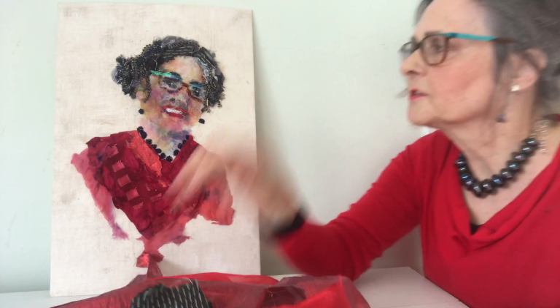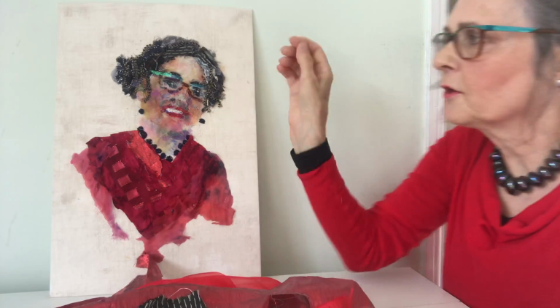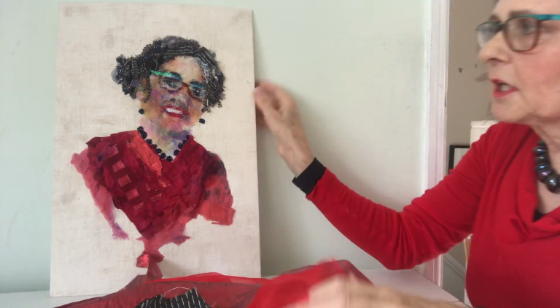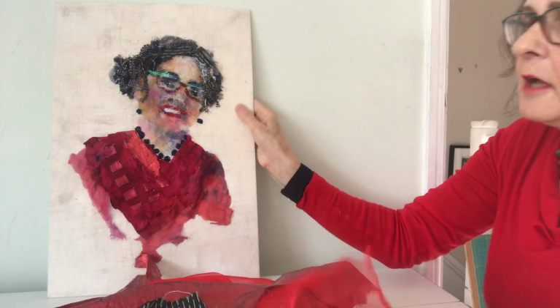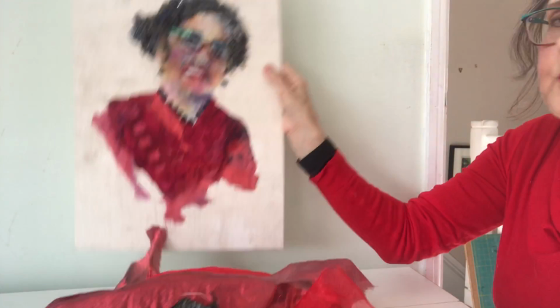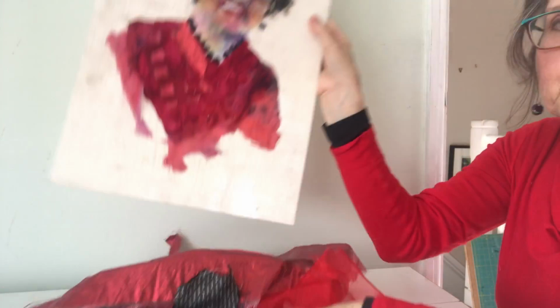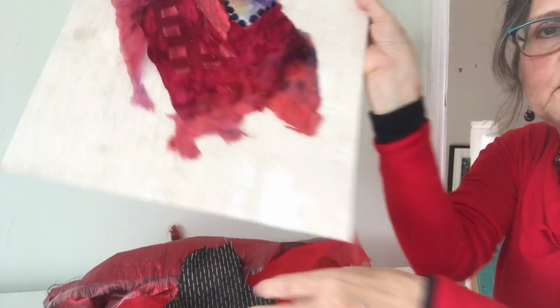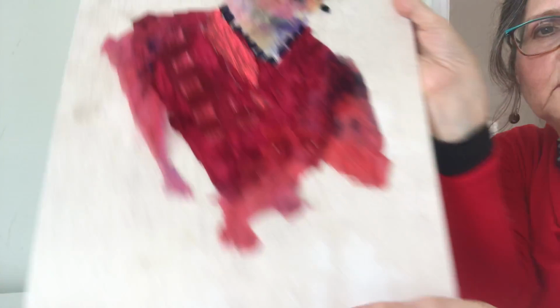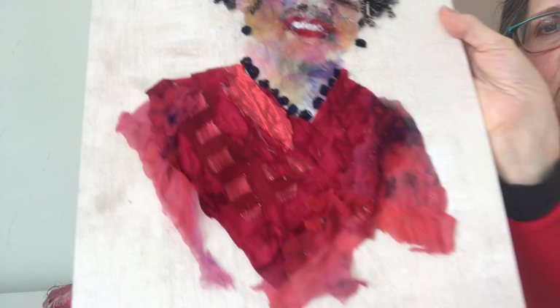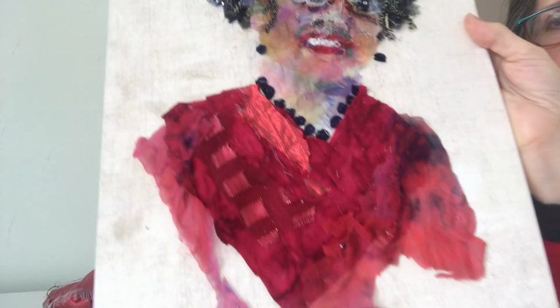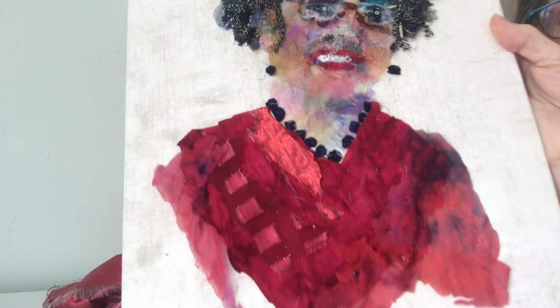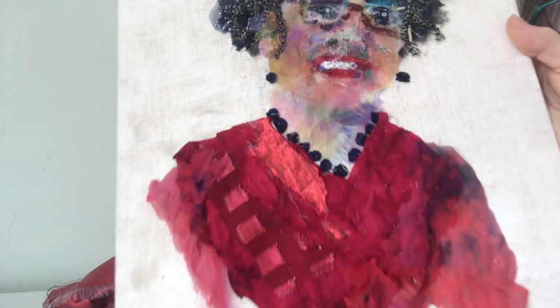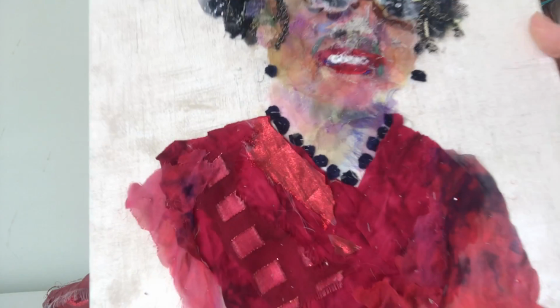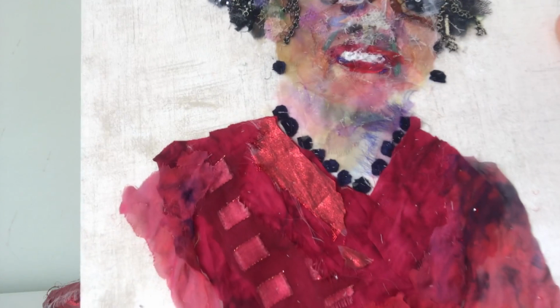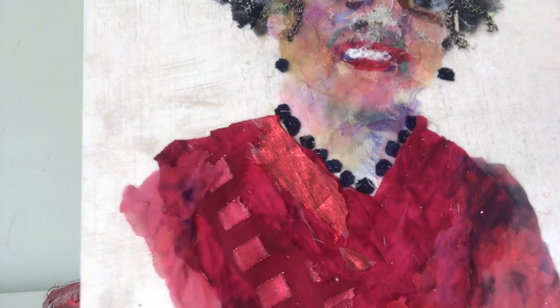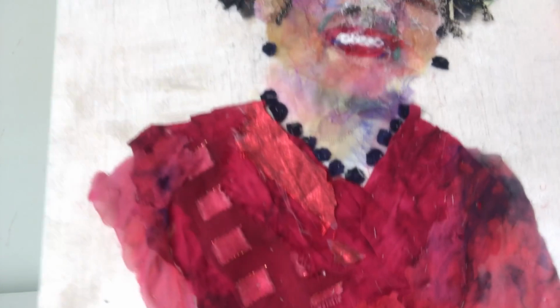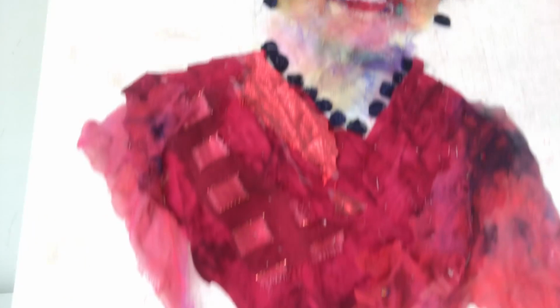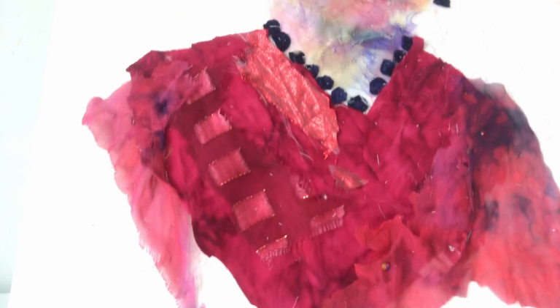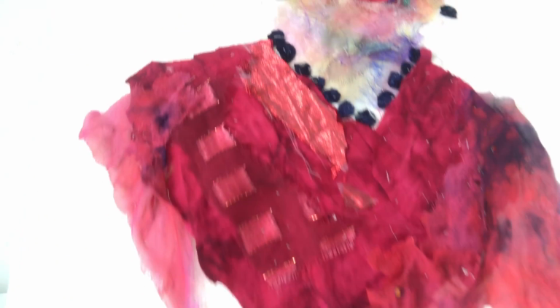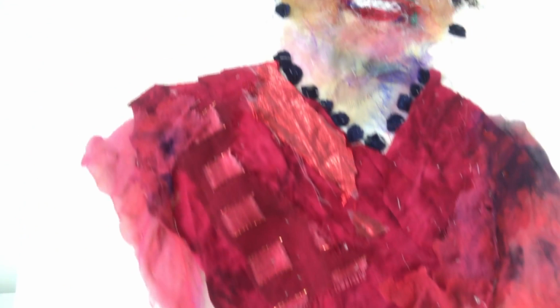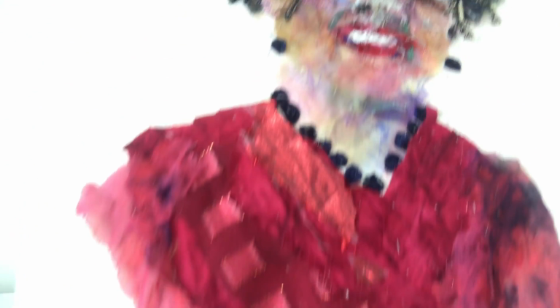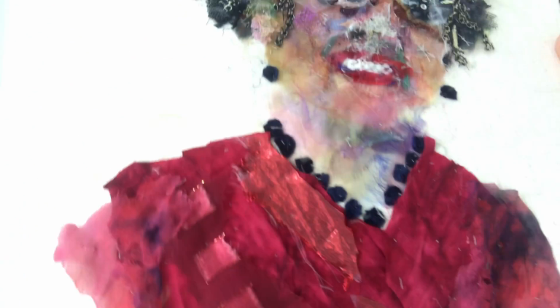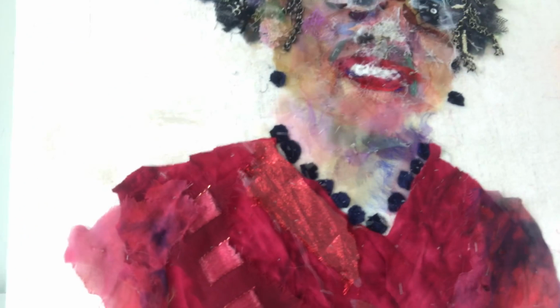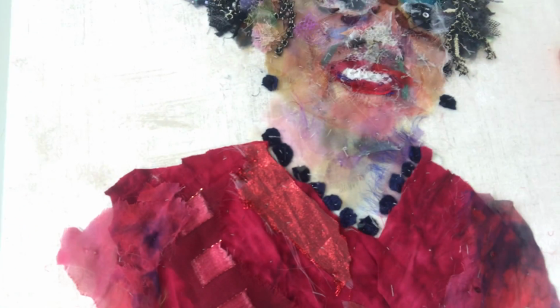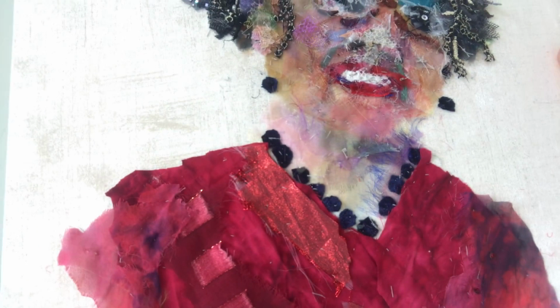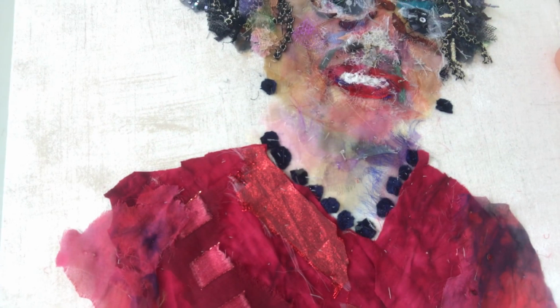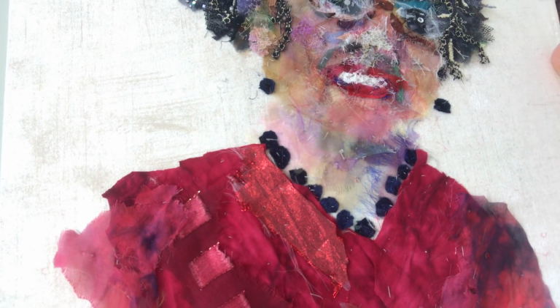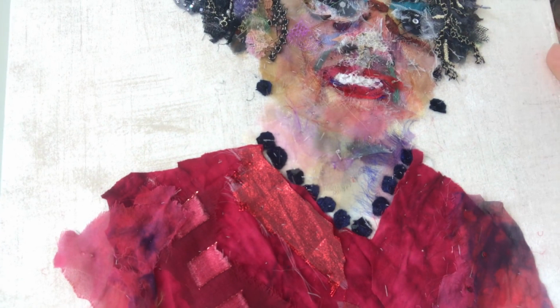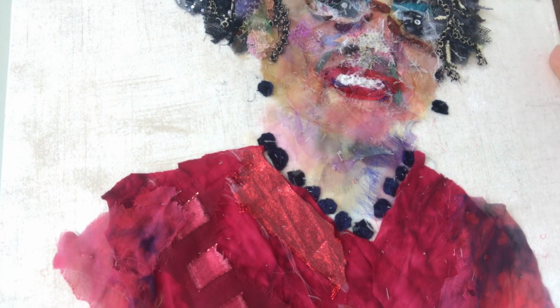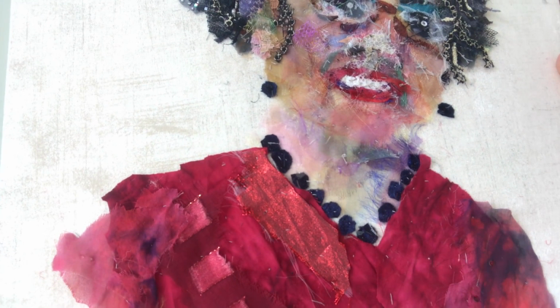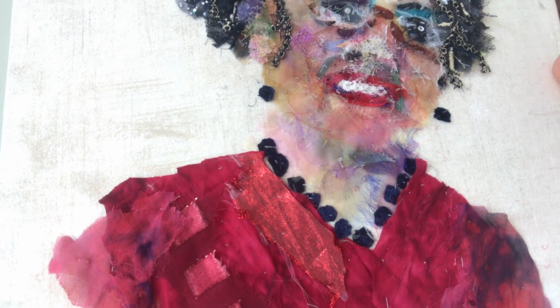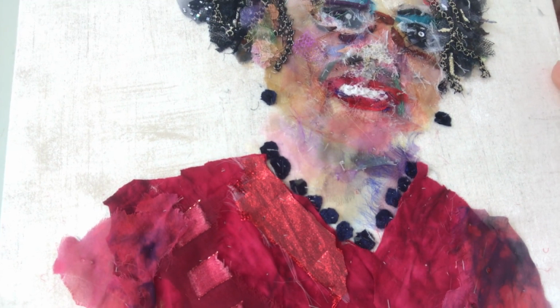So close up, you can see some of the bits that I've used.